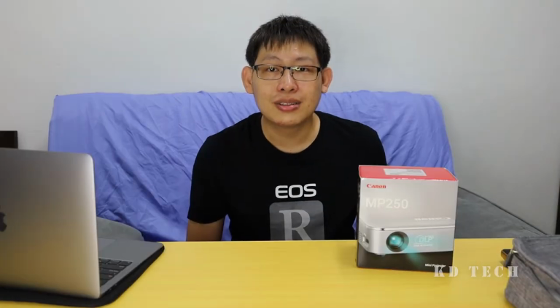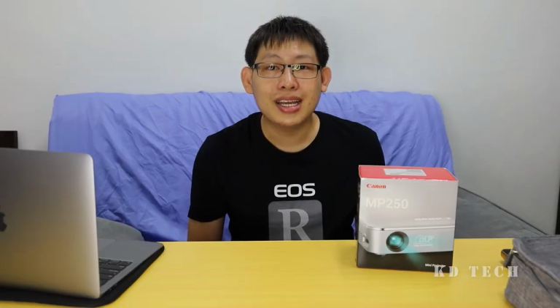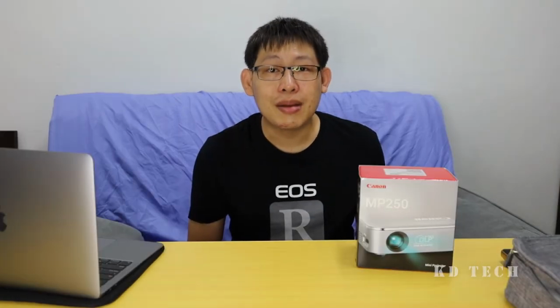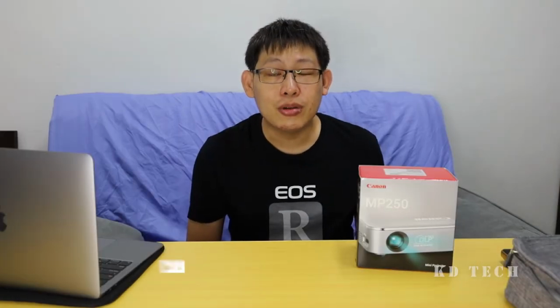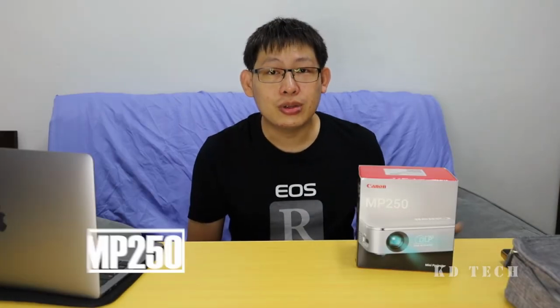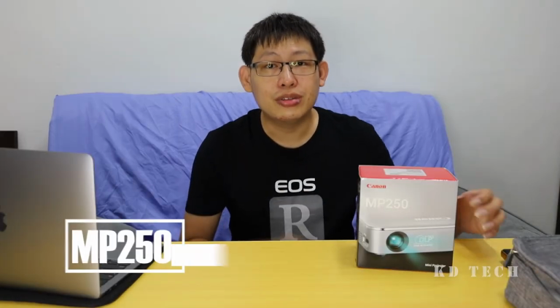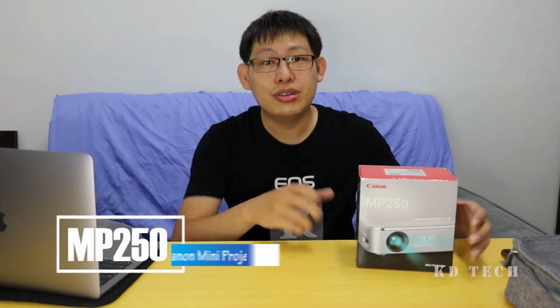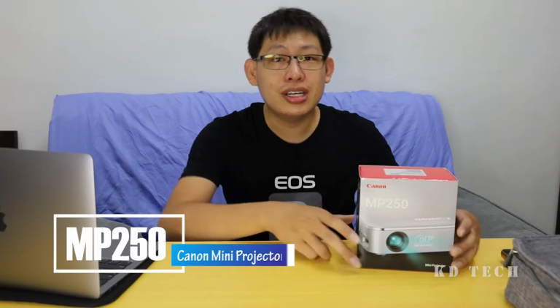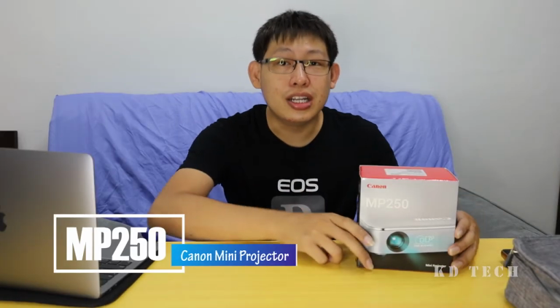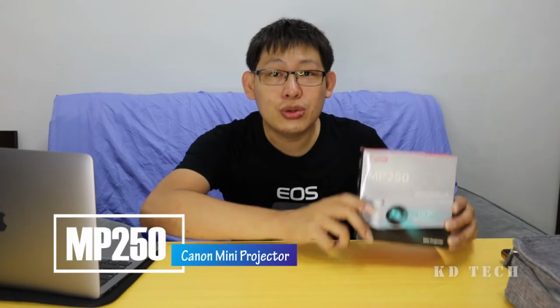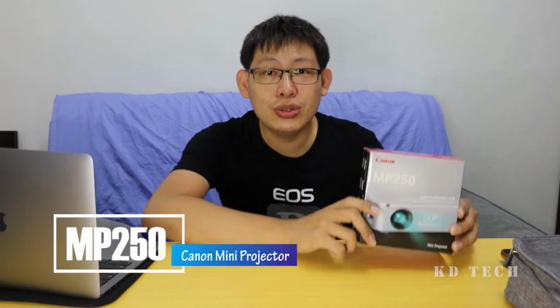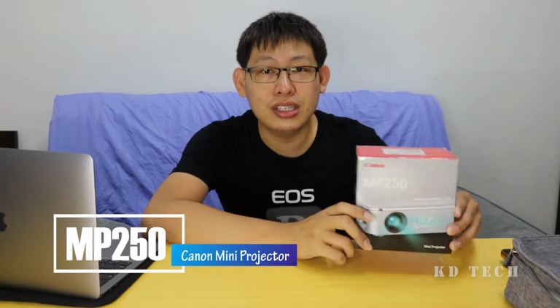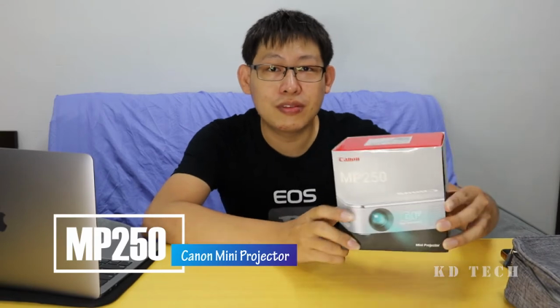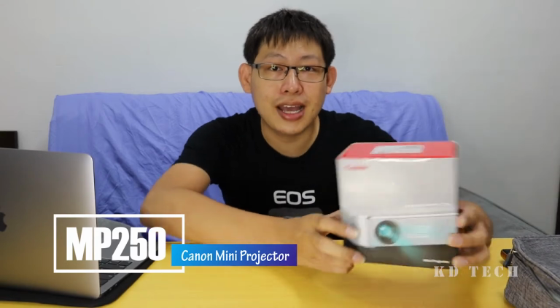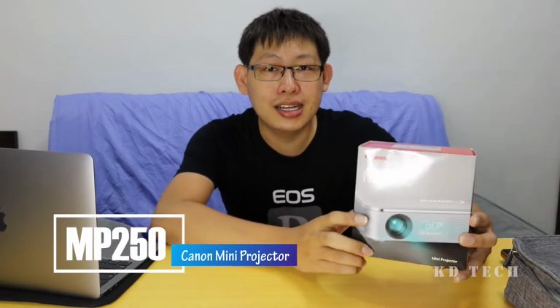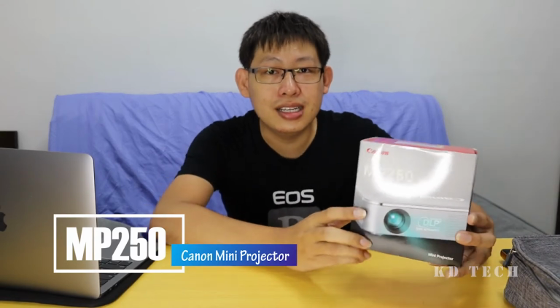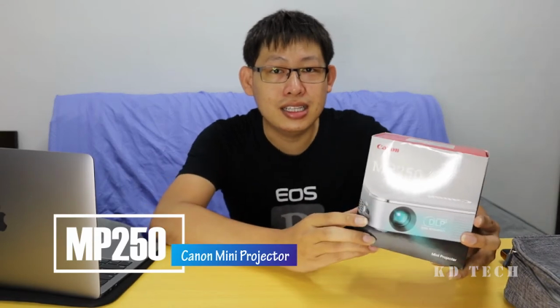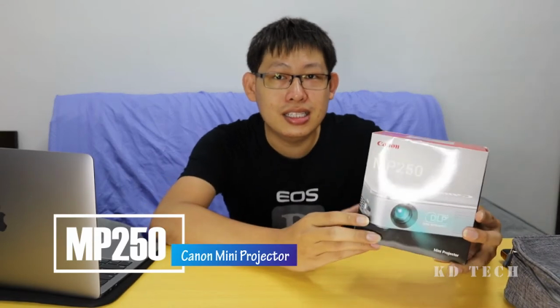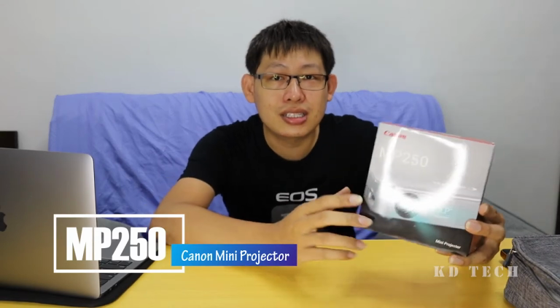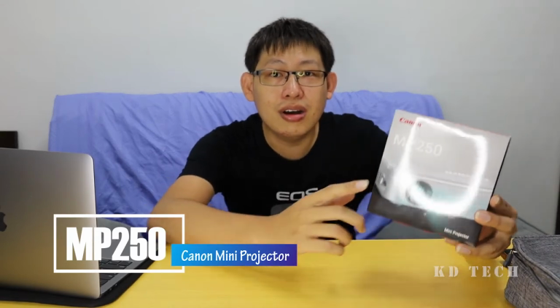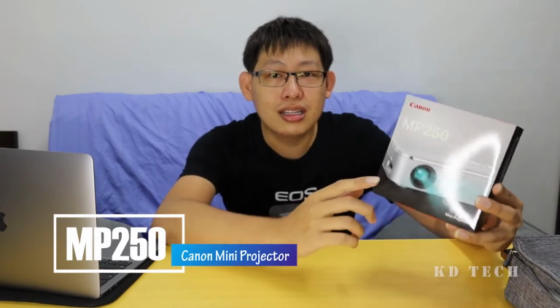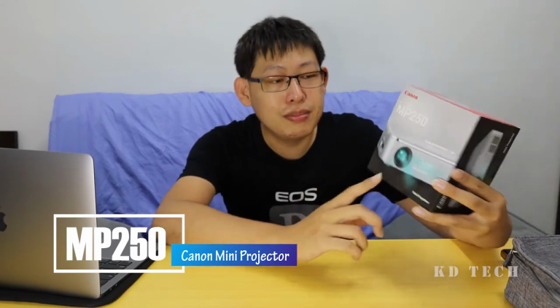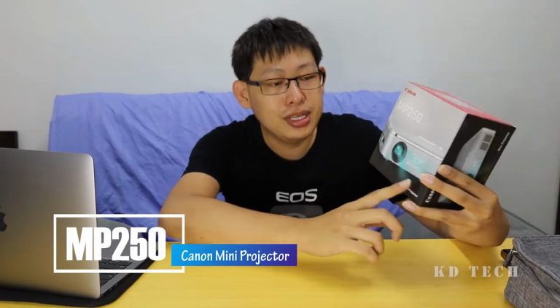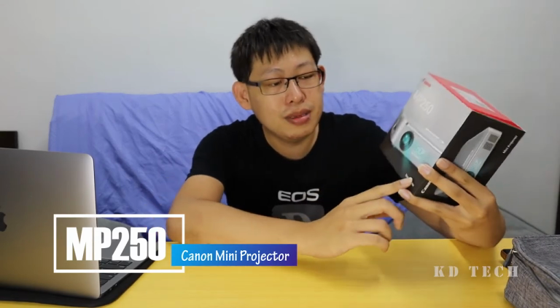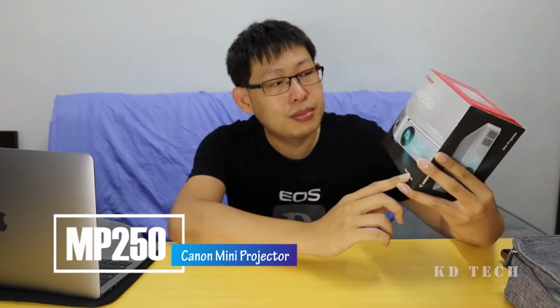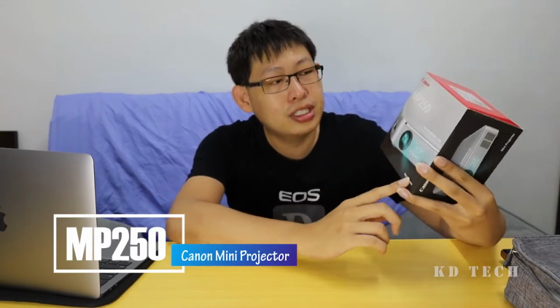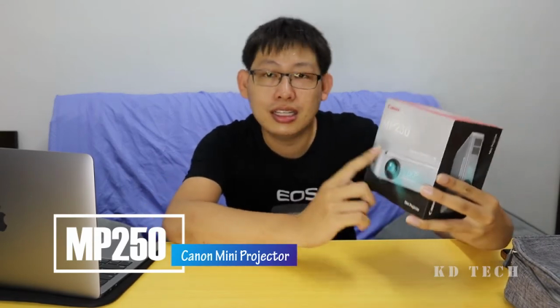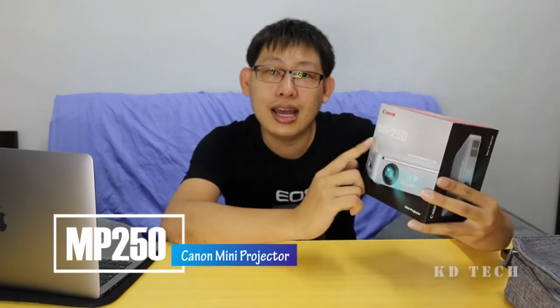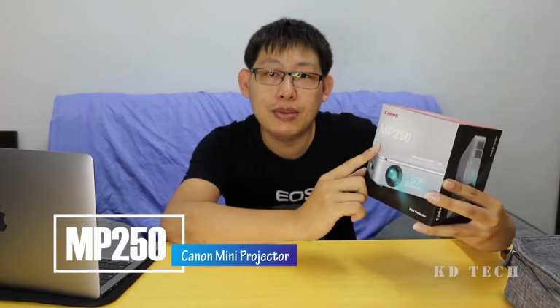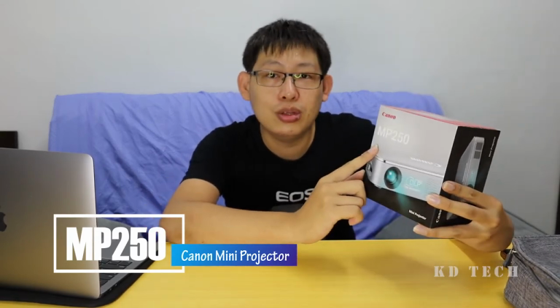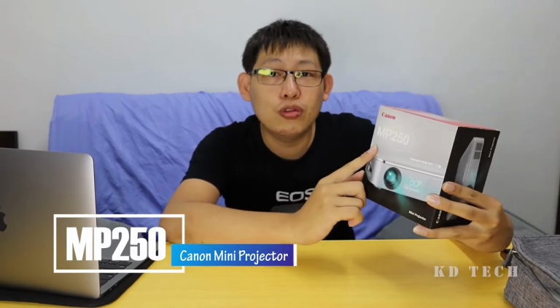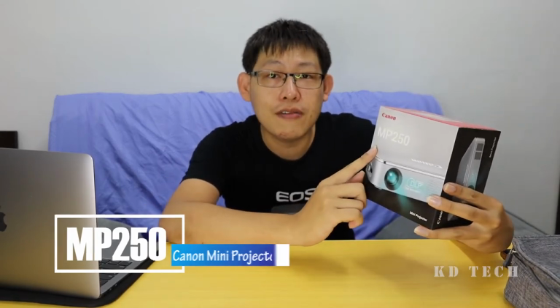Today I'm going to introduce you a new cool gadget from Canon. This is called the Mini Projector MP250.